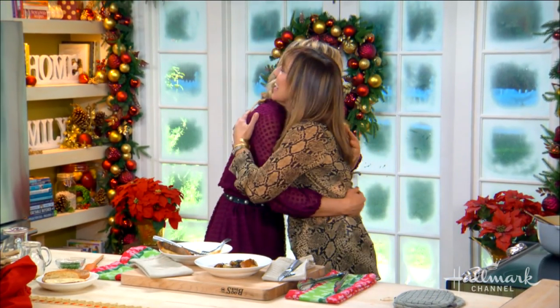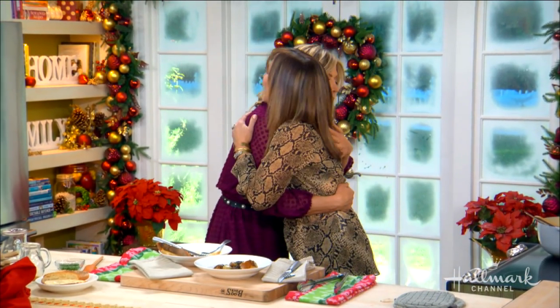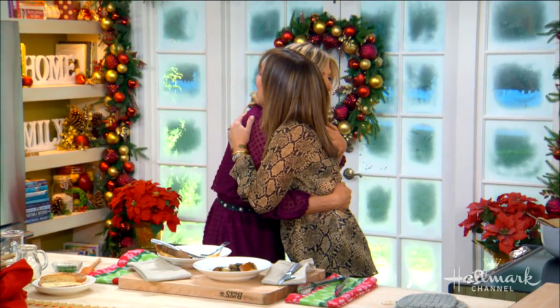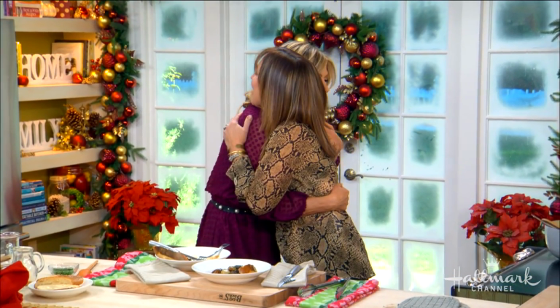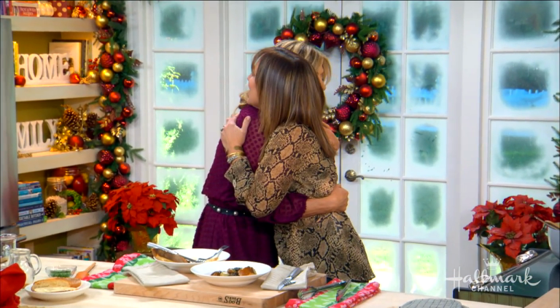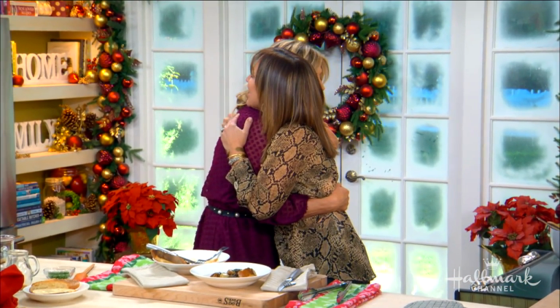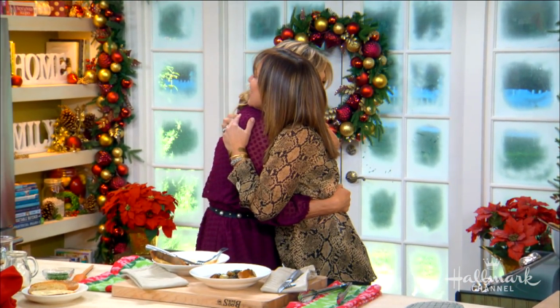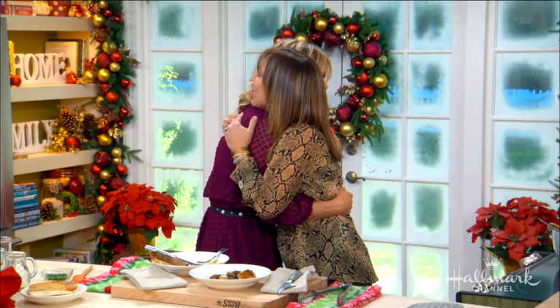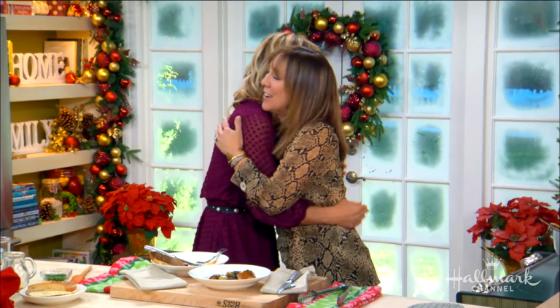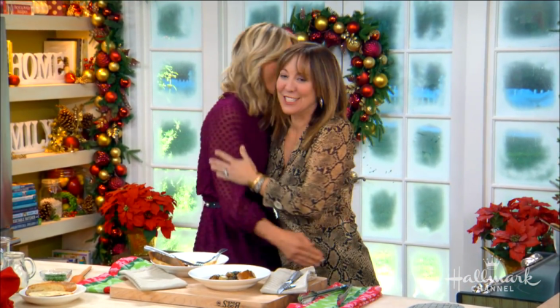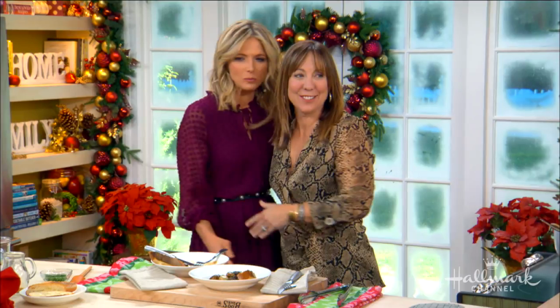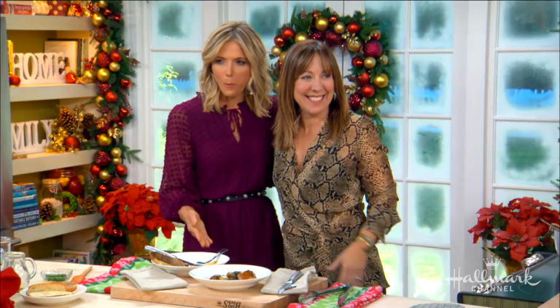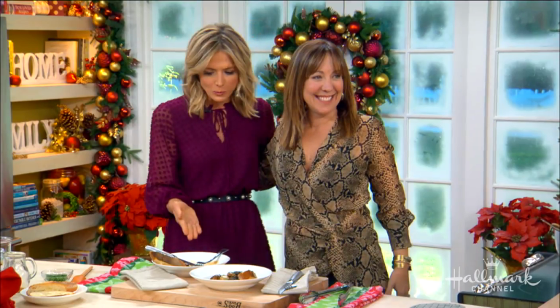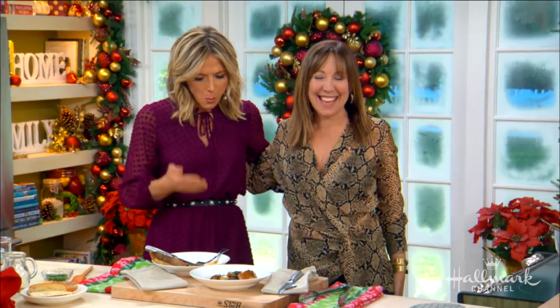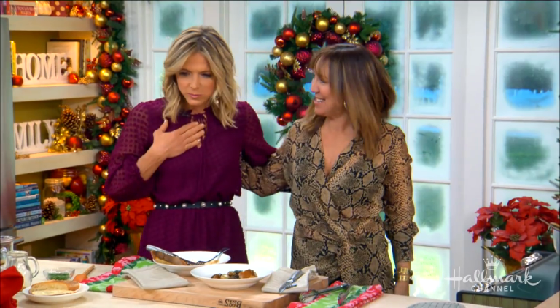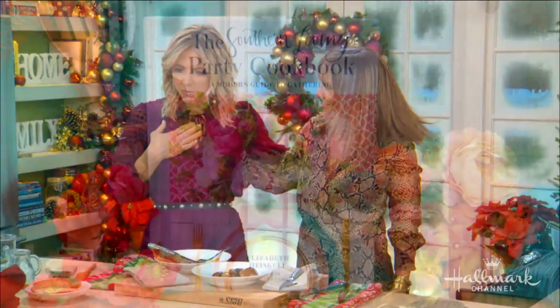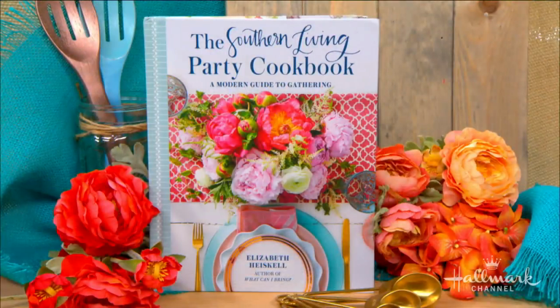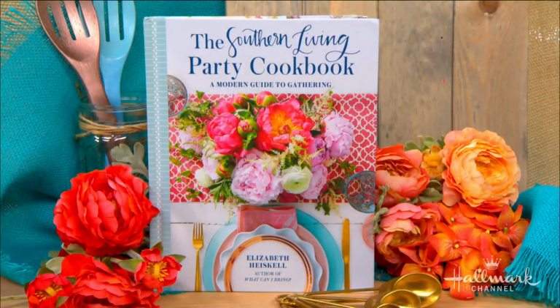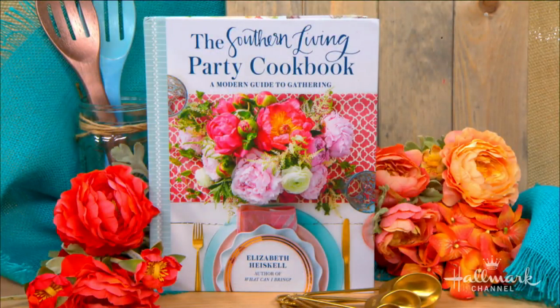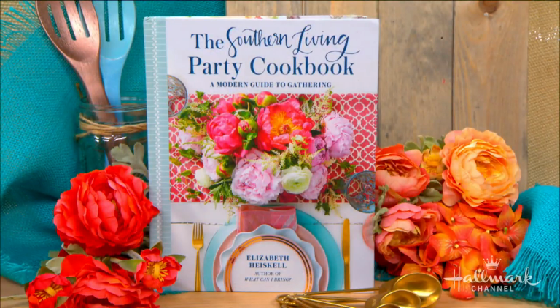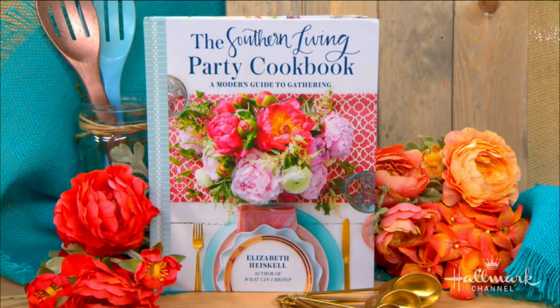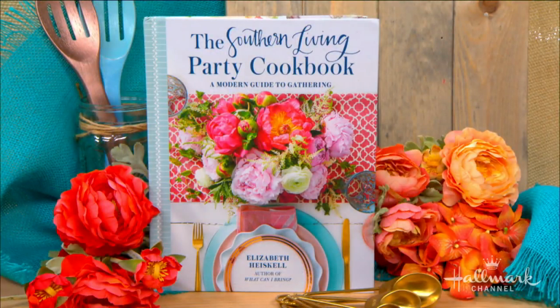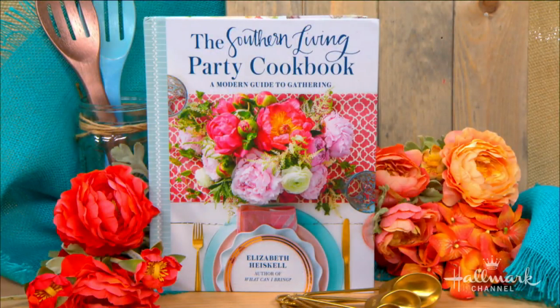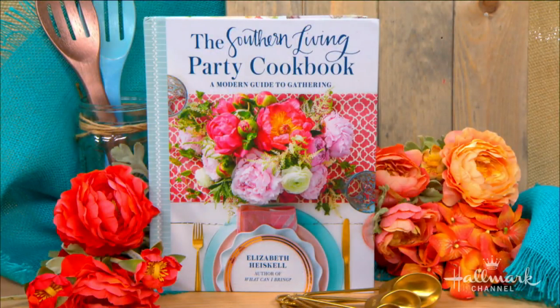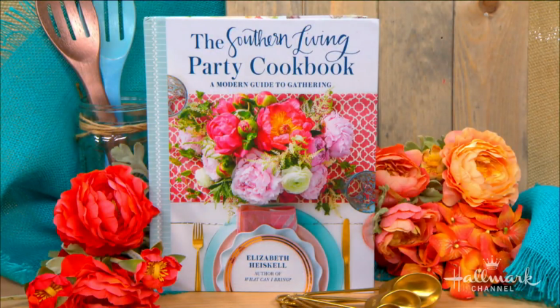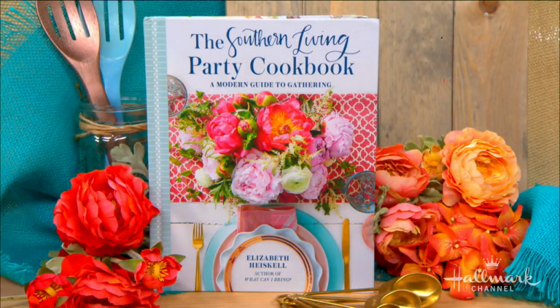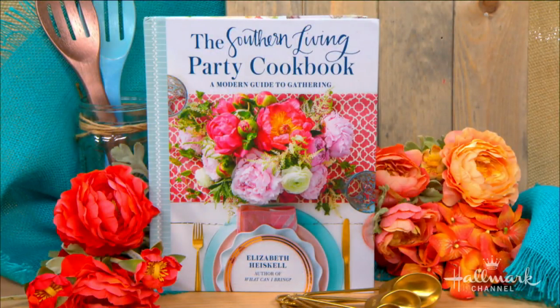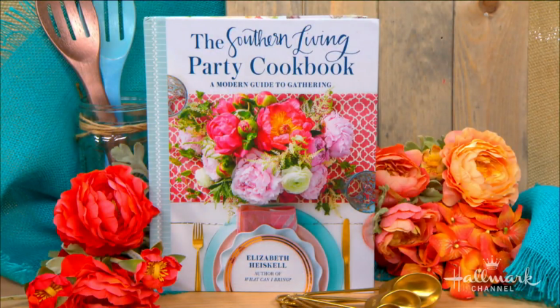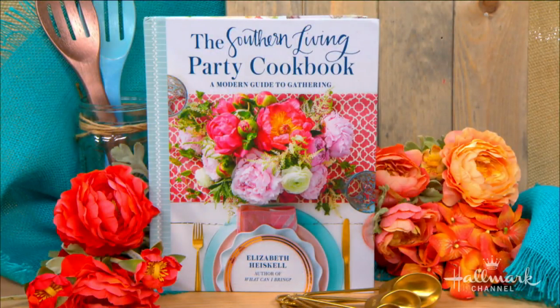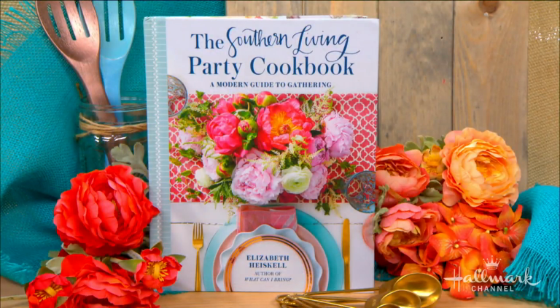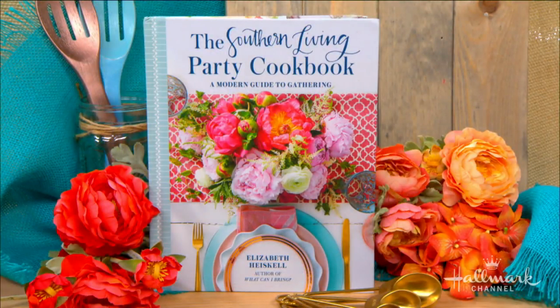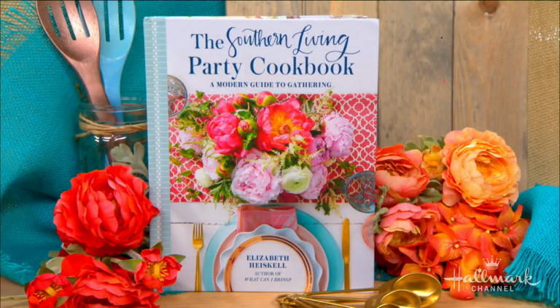For more from Elizabeth, be sure to grab a copy of the Southern Living Party Cookbook, and the full recipe, as always, will be at hallmarkchannel.com.